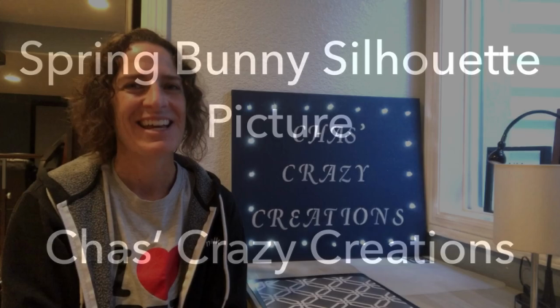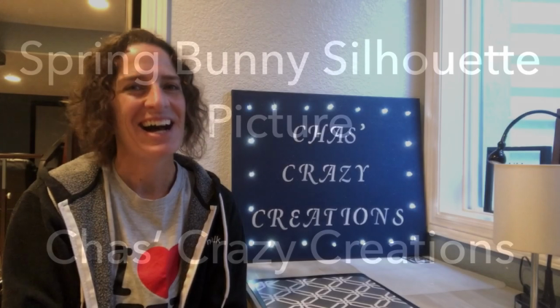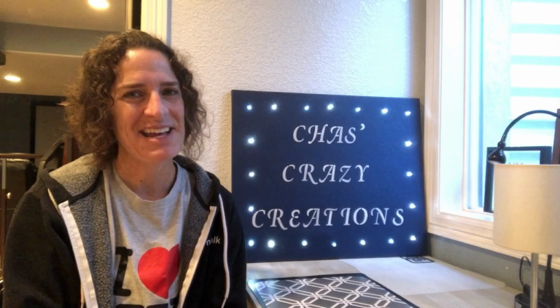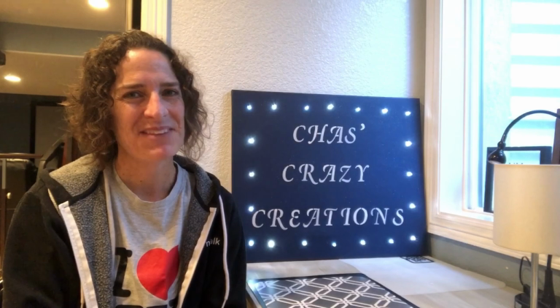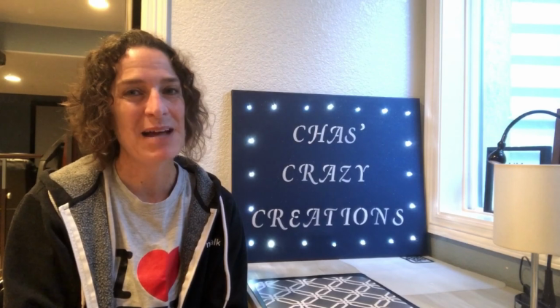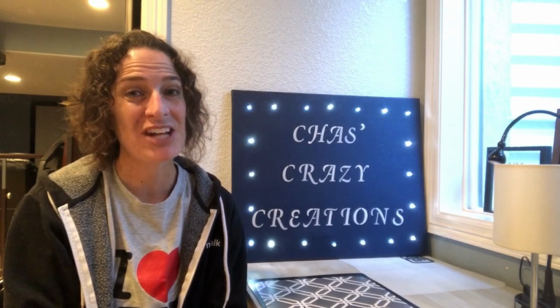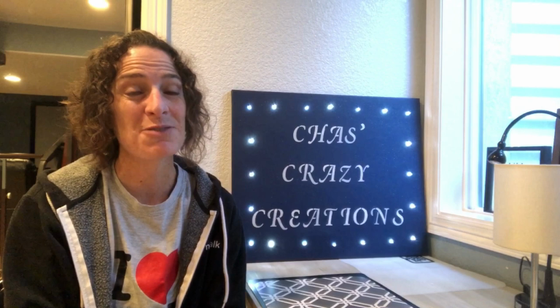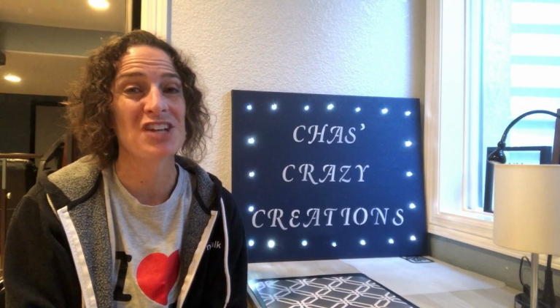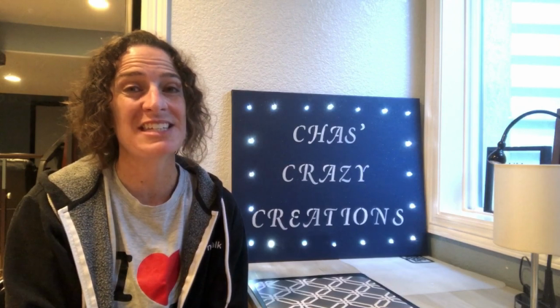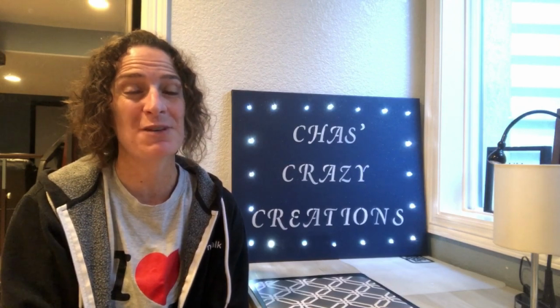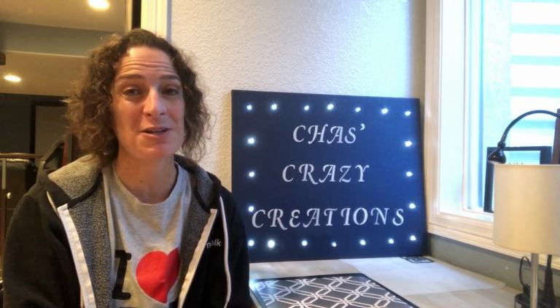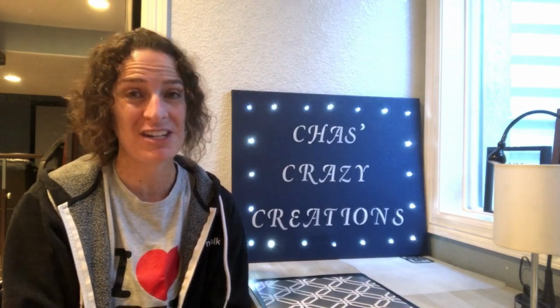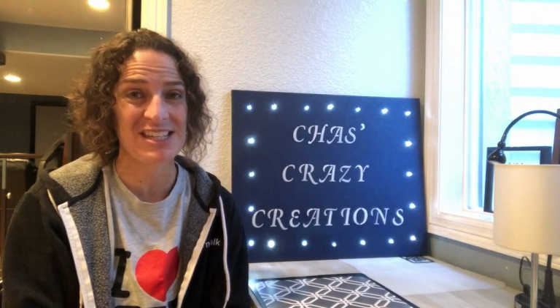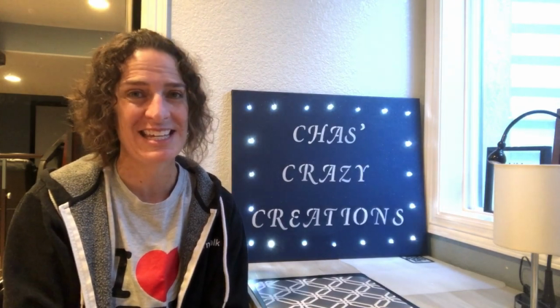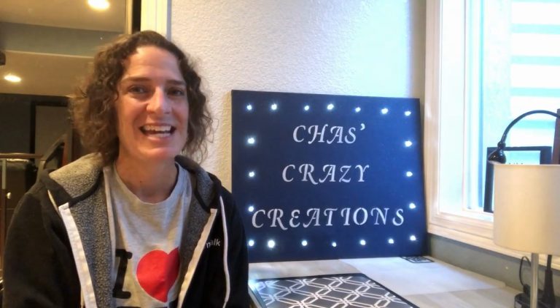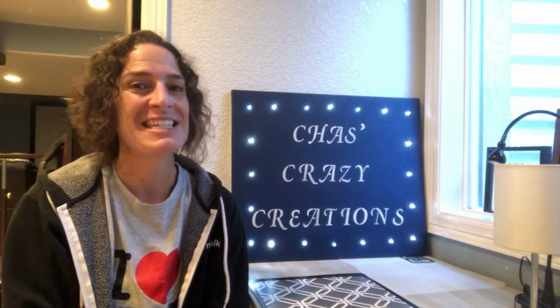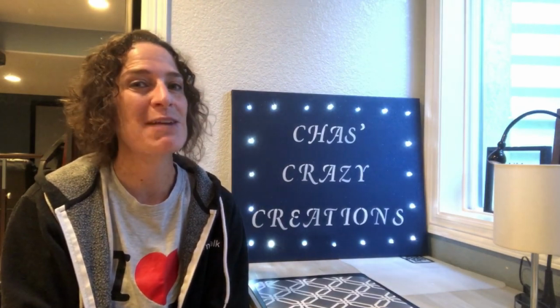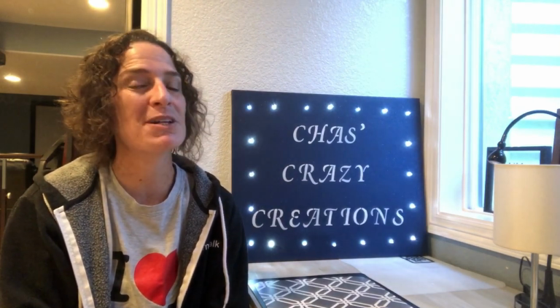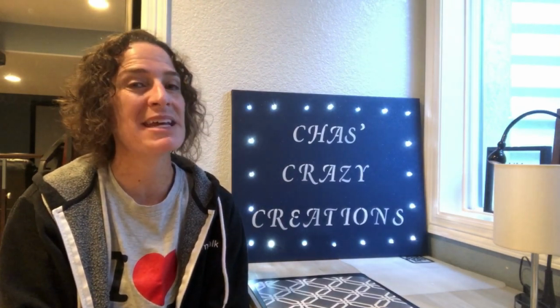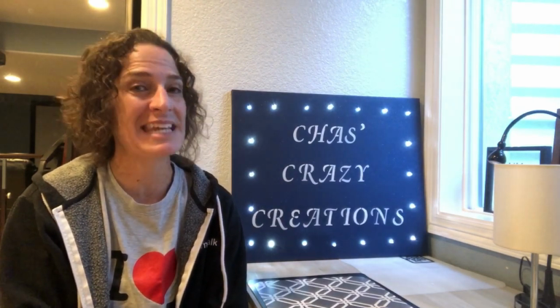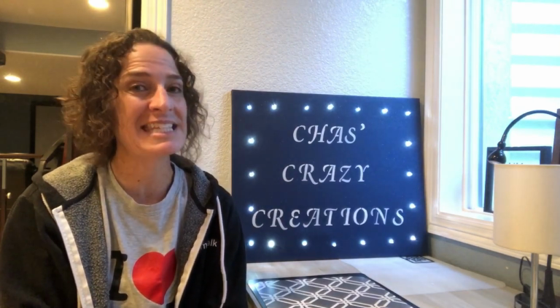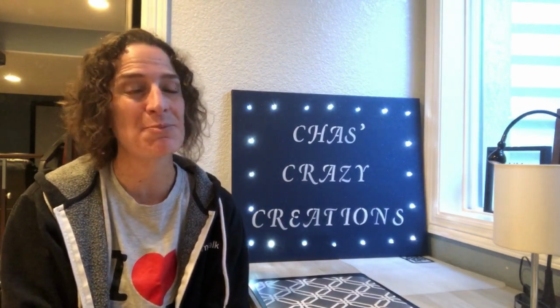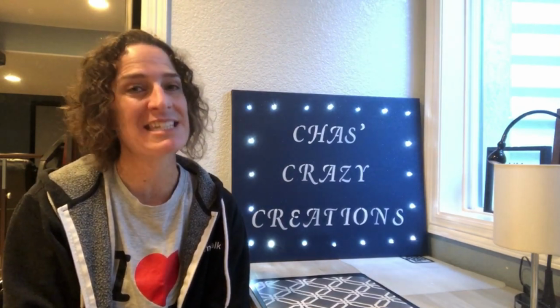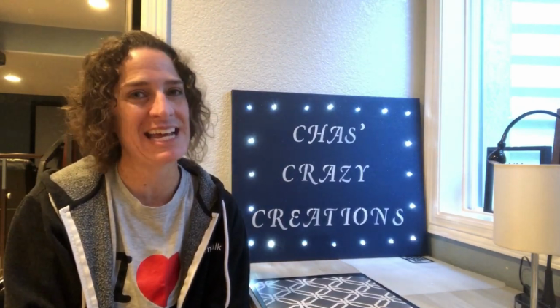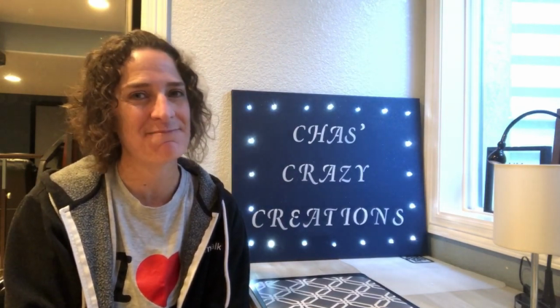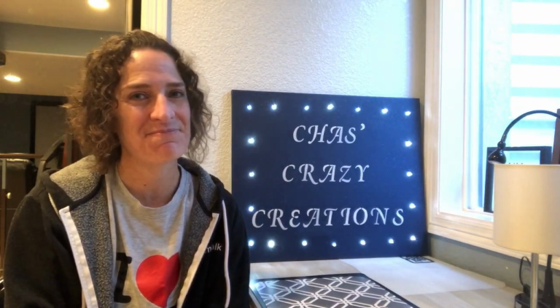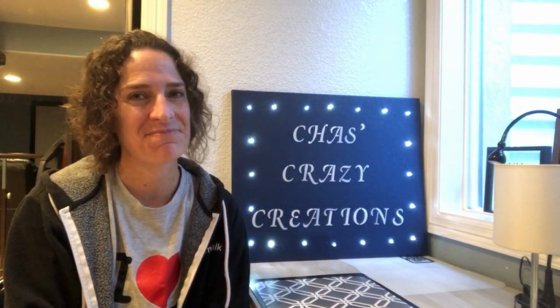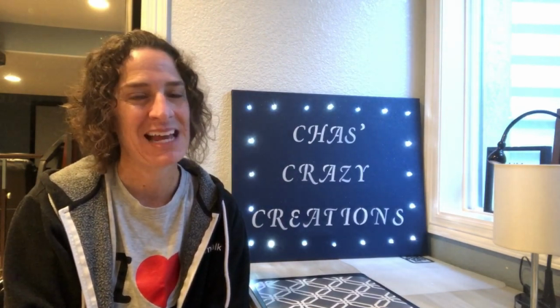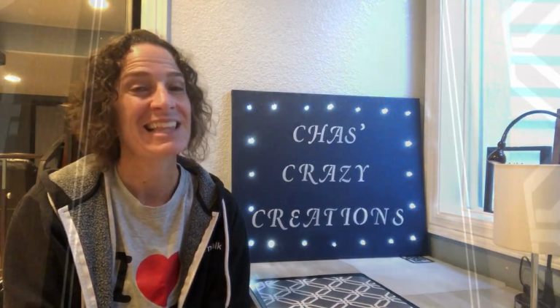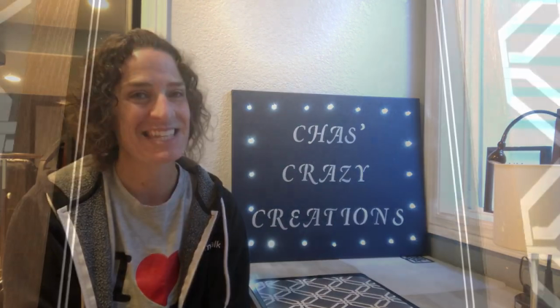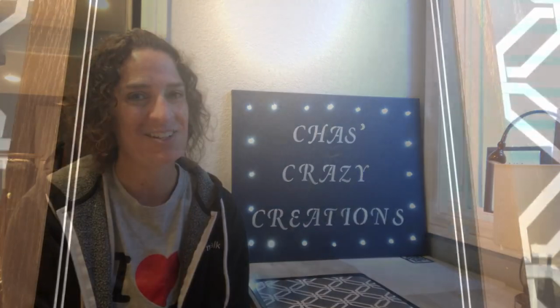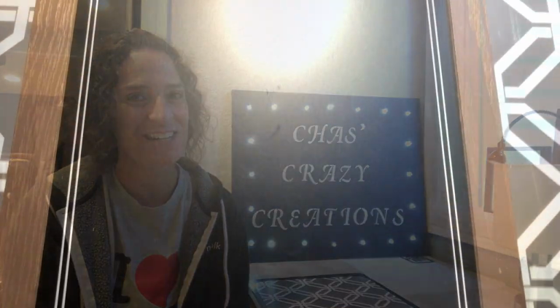Hi, I'm Chas with Chas's Crazy Creations and today we're going to make an easy spring sign. Let's get started.